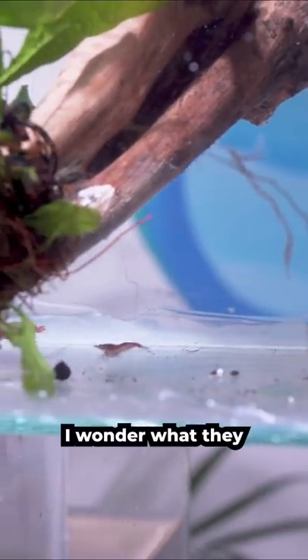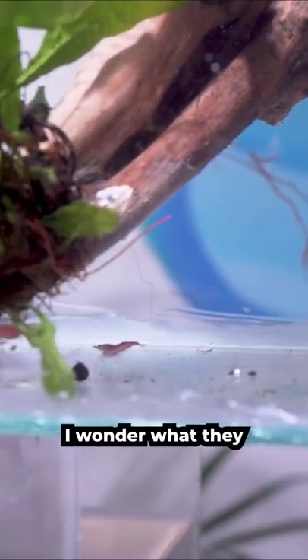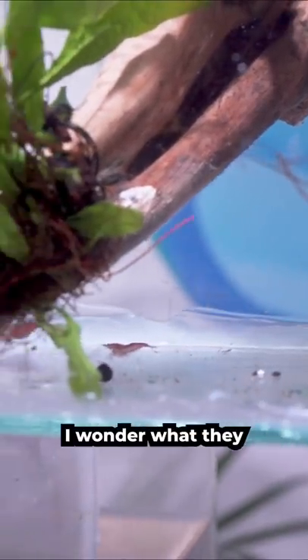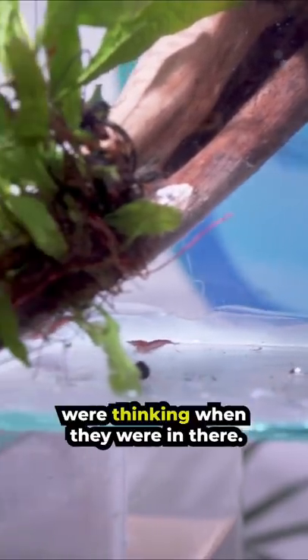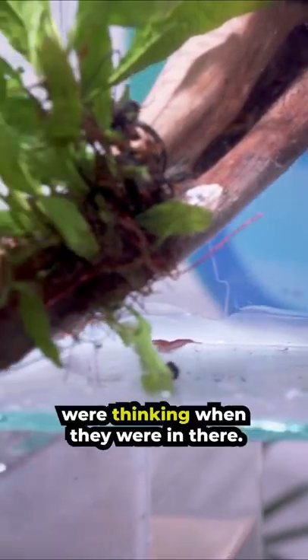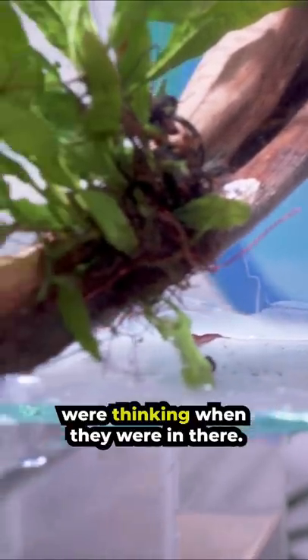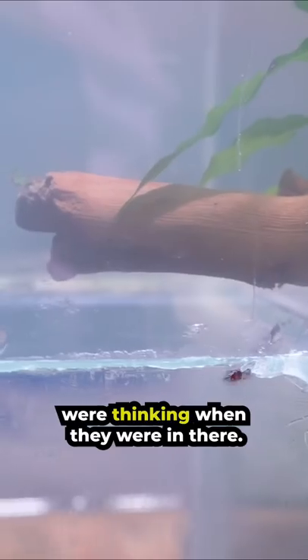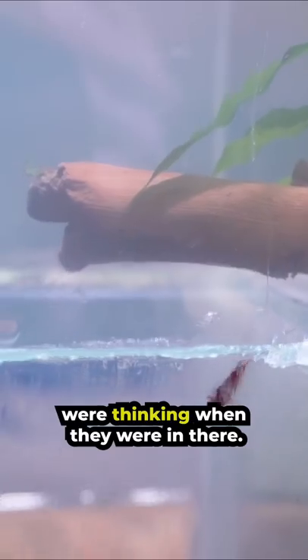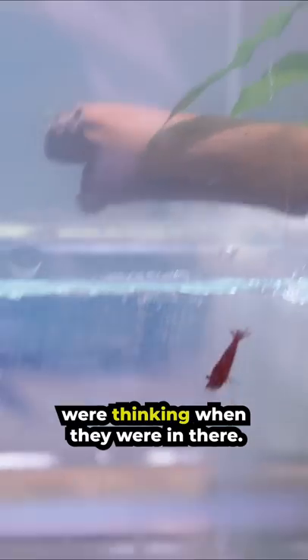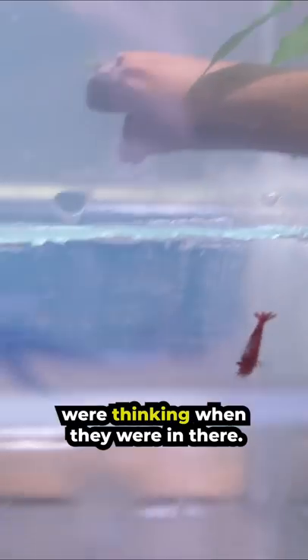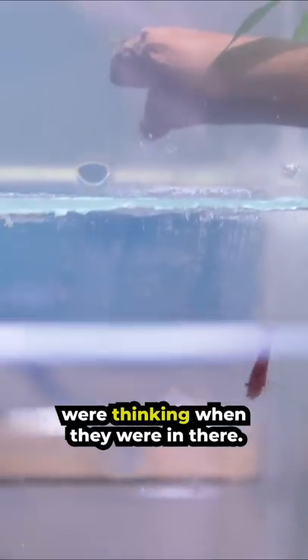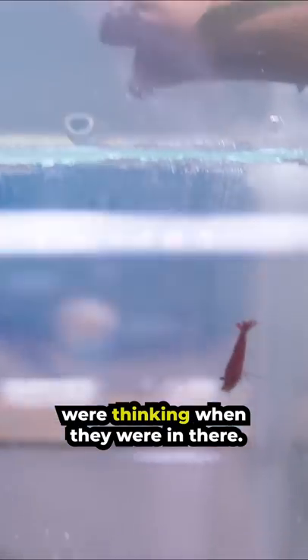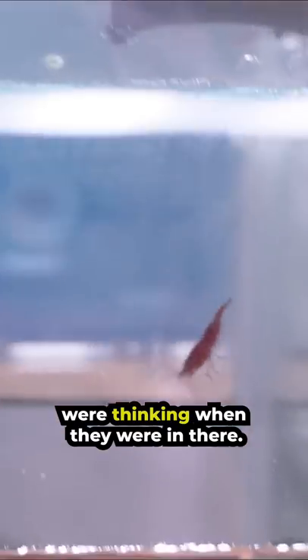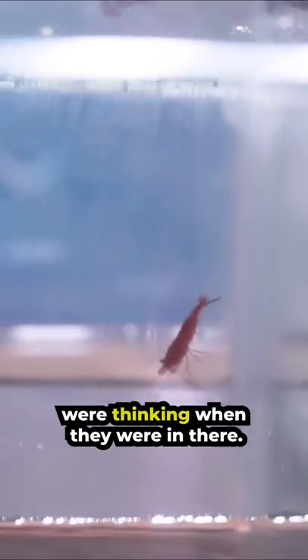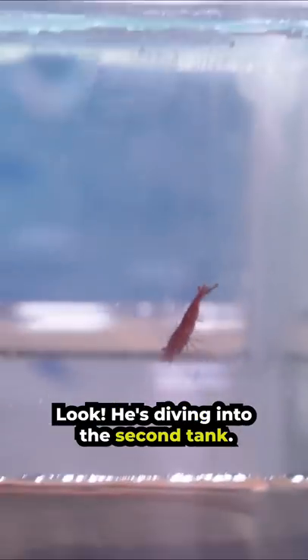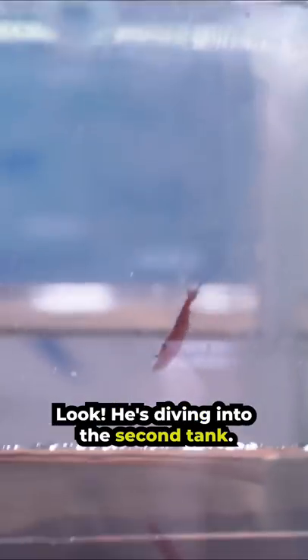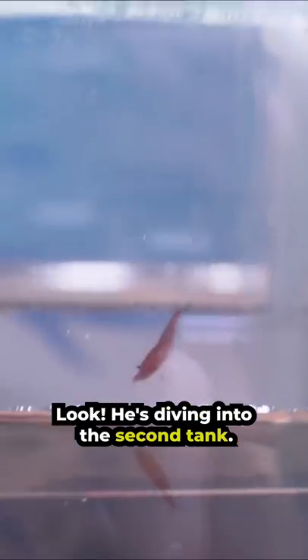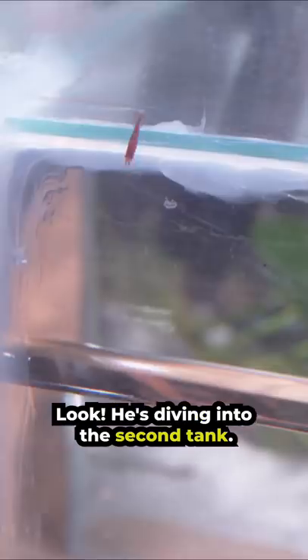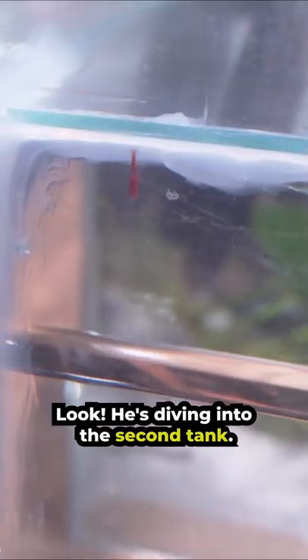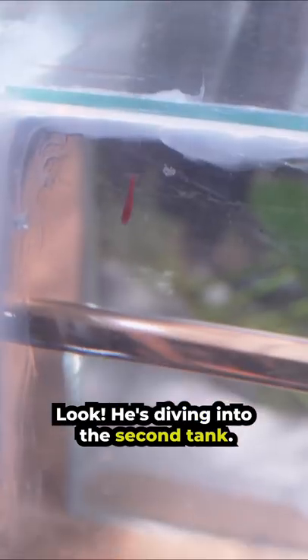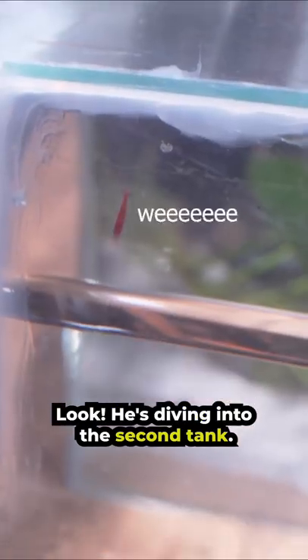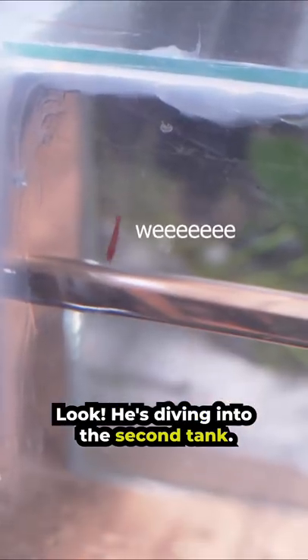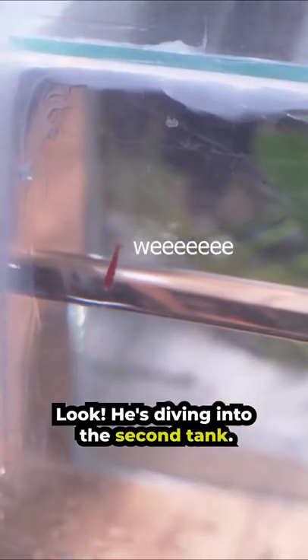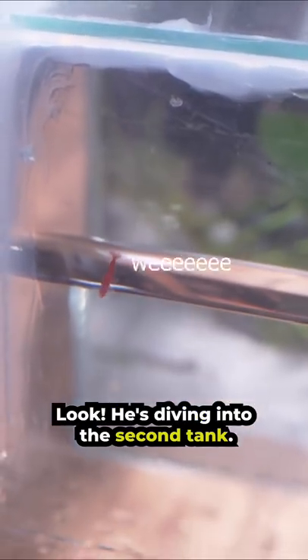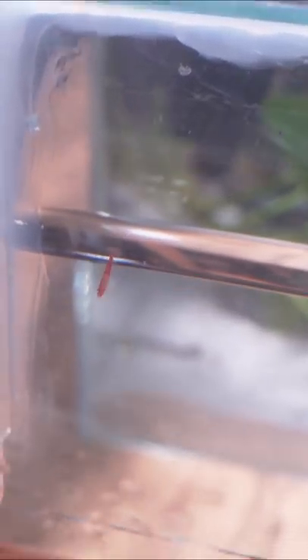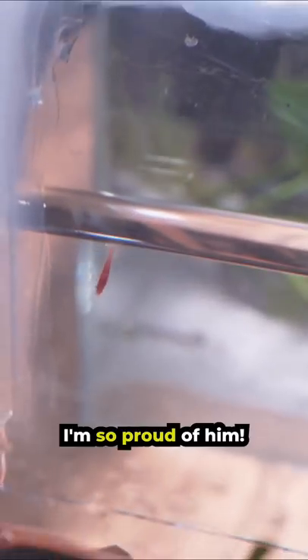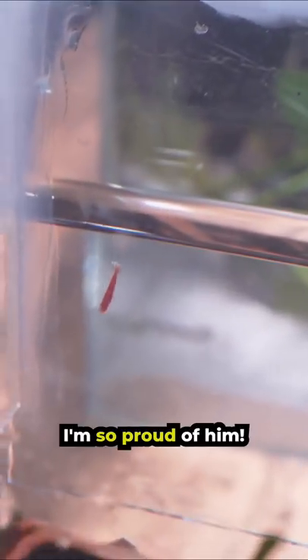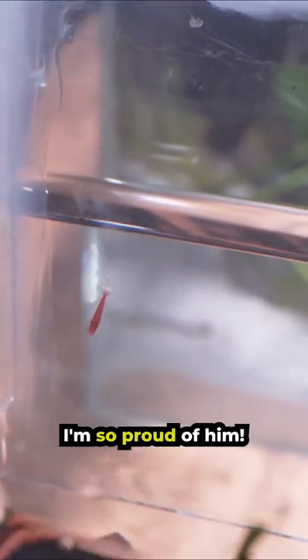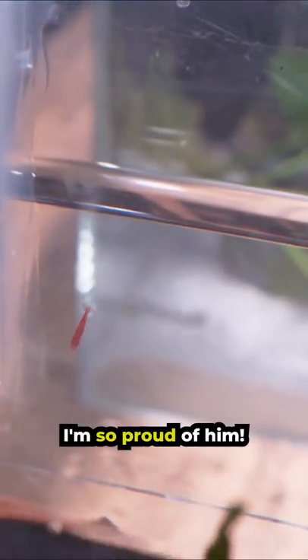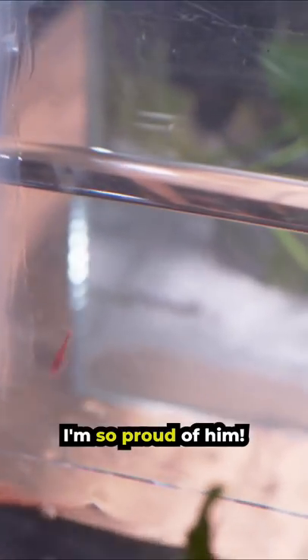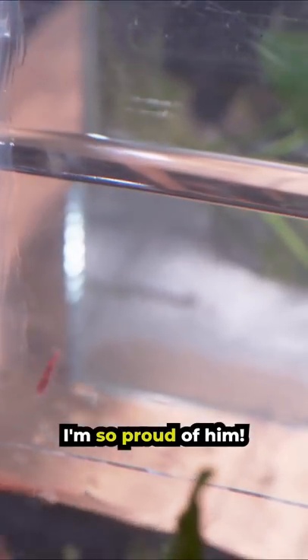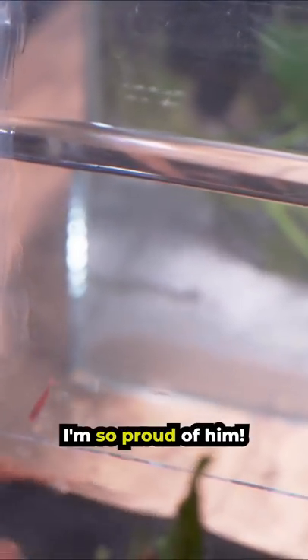I wonder what they were thinking when they were in there. Look, he's diving into the second tank. I'm so proud of him.